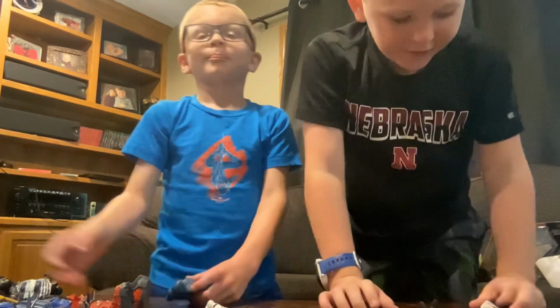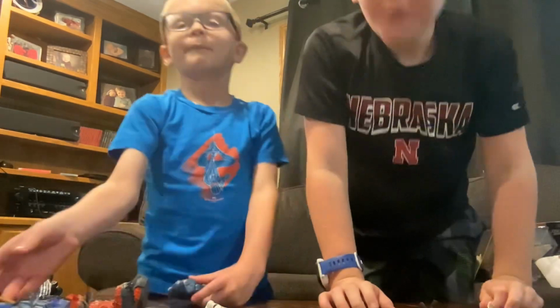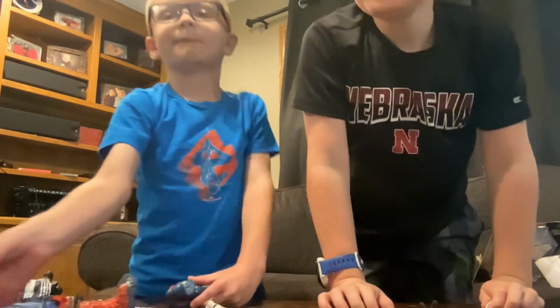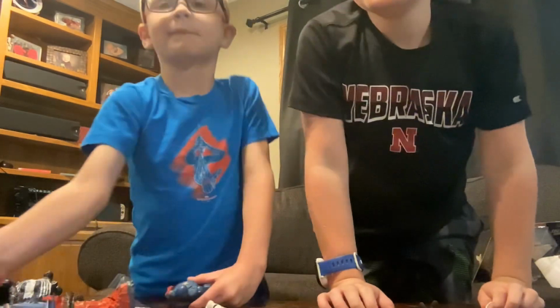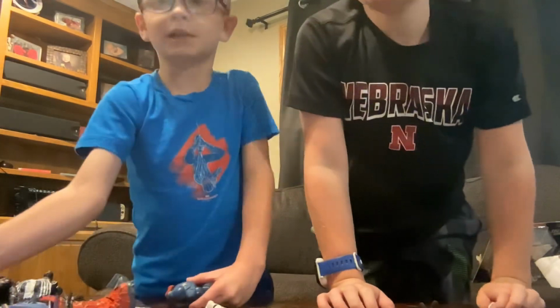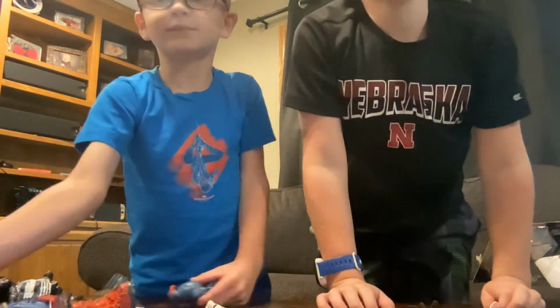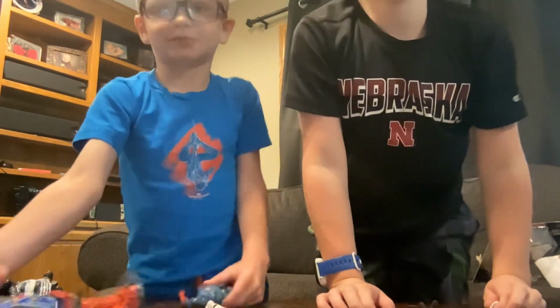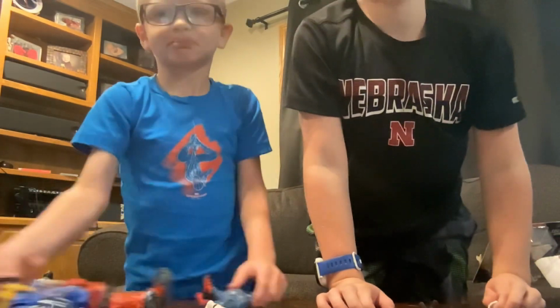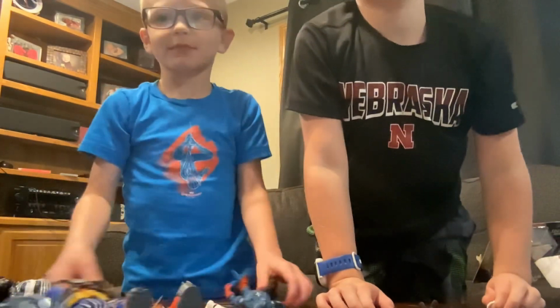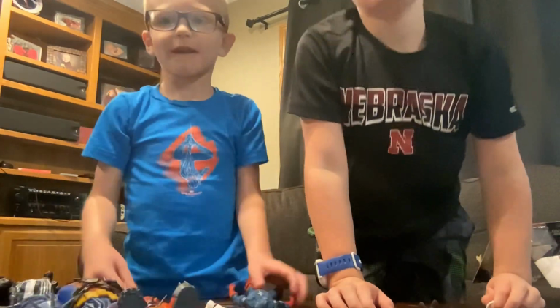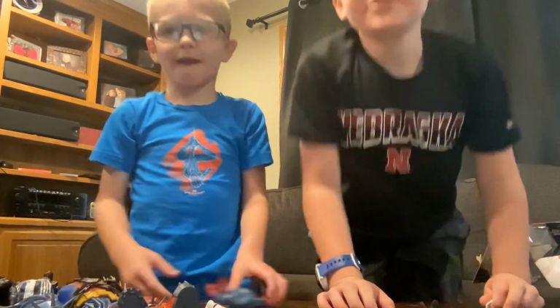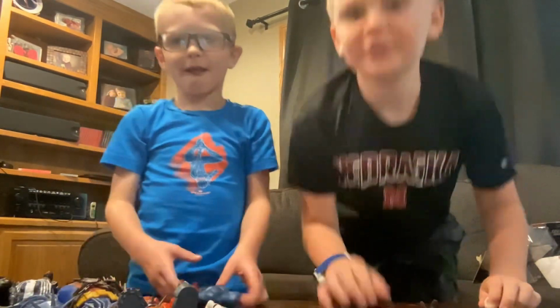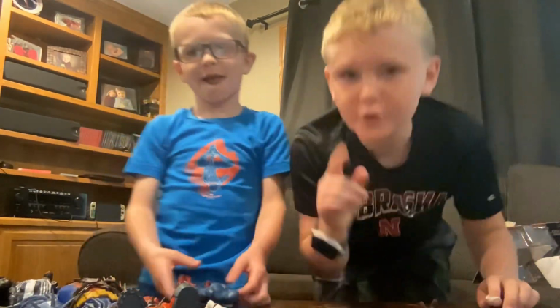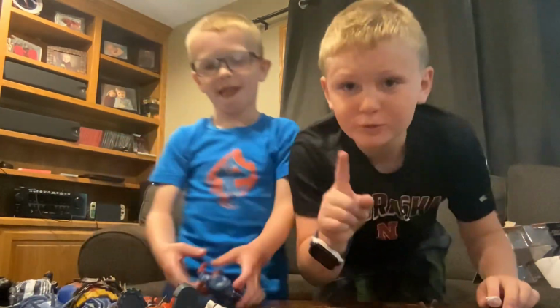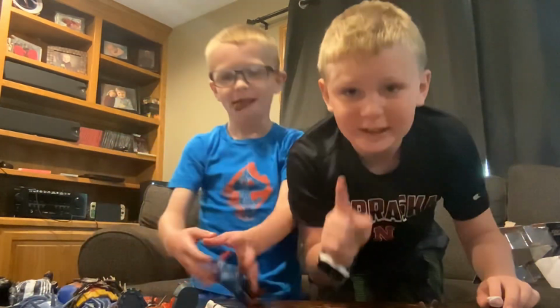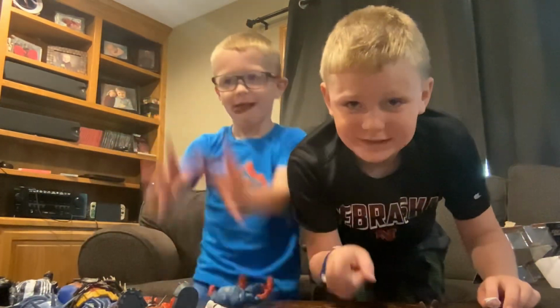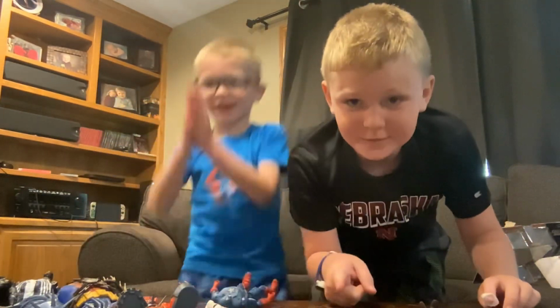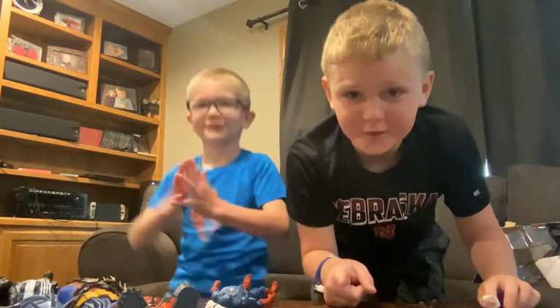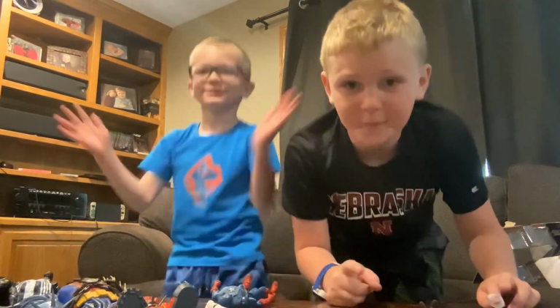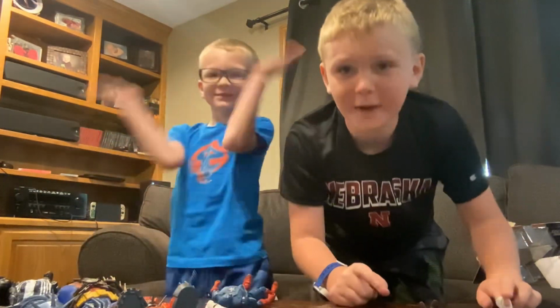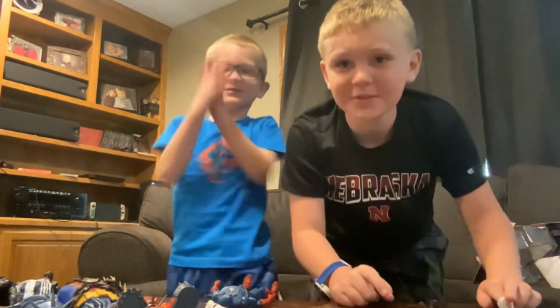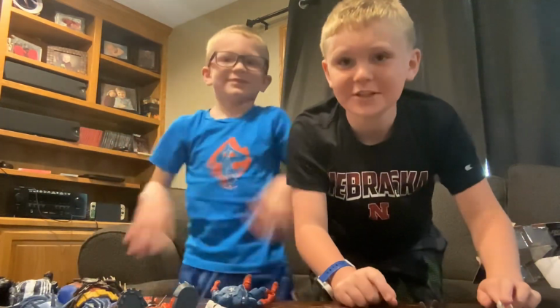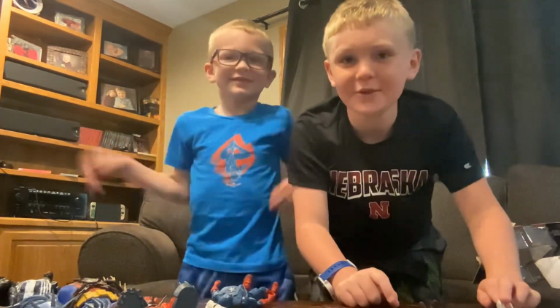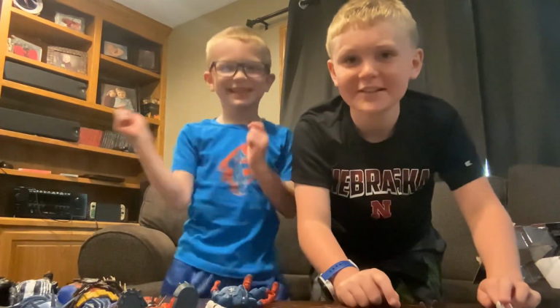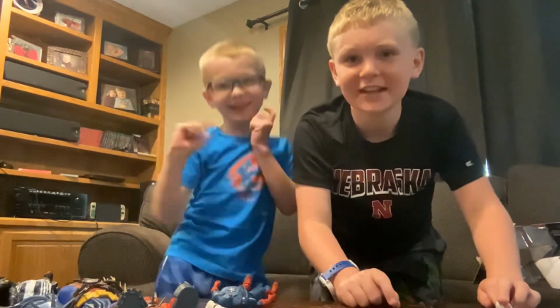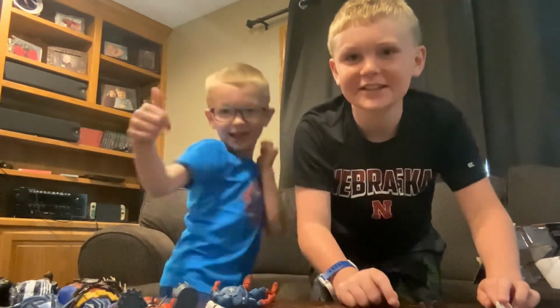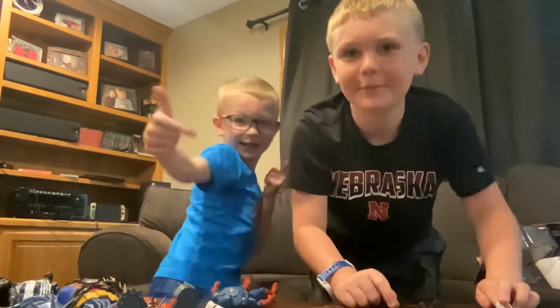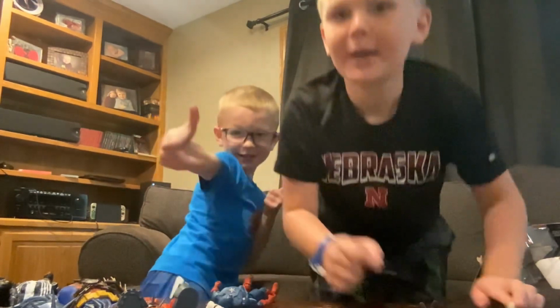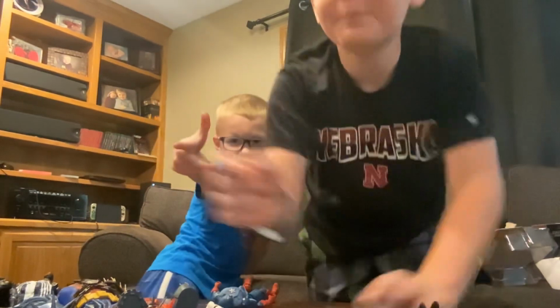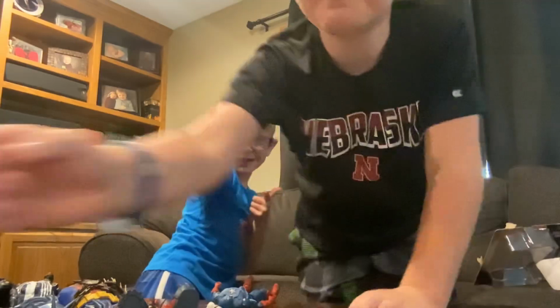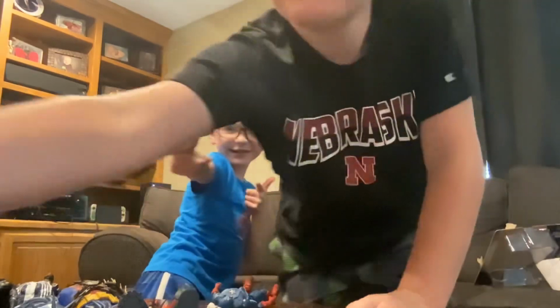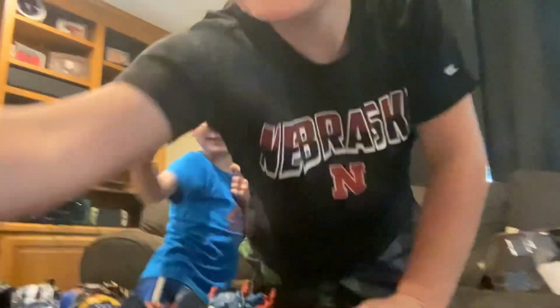I hope you enjoyed this video. Make sure you like and subscribe. I will see you guys next time. Peace.